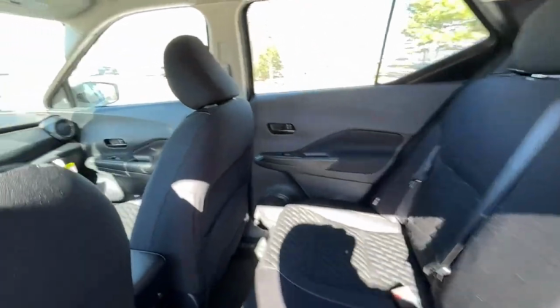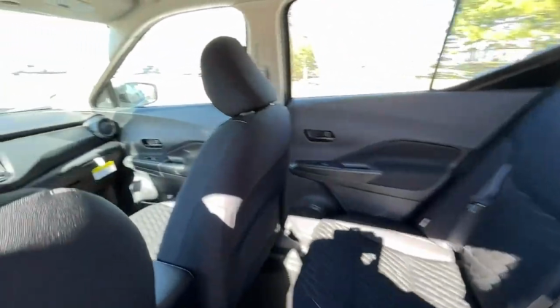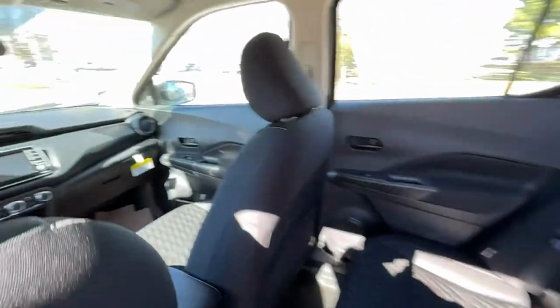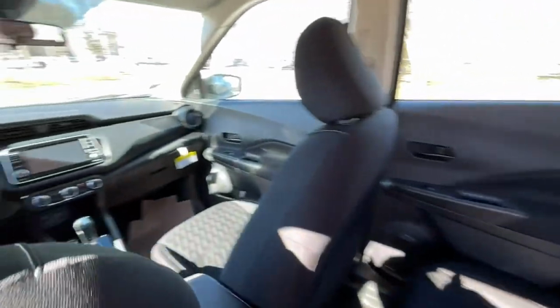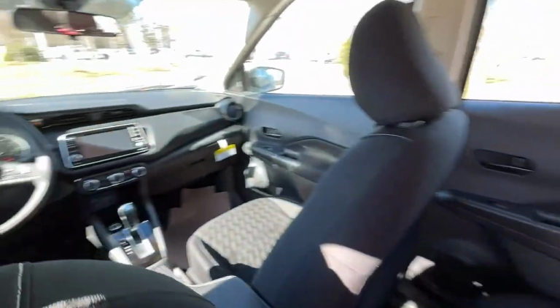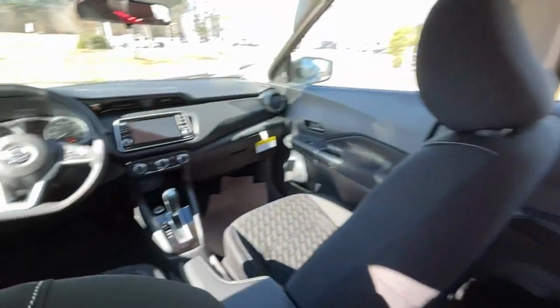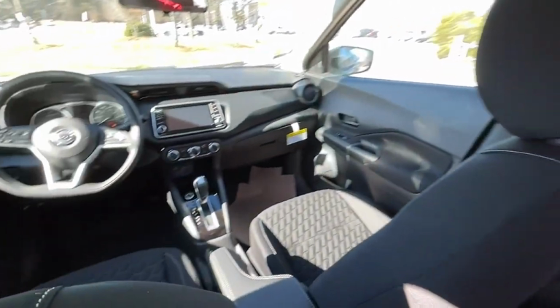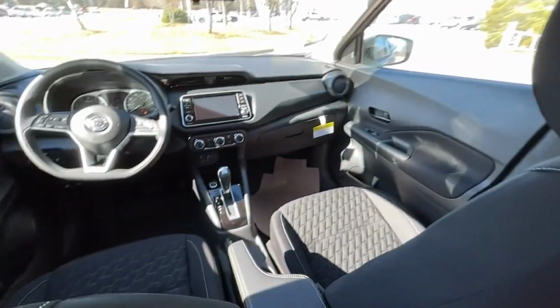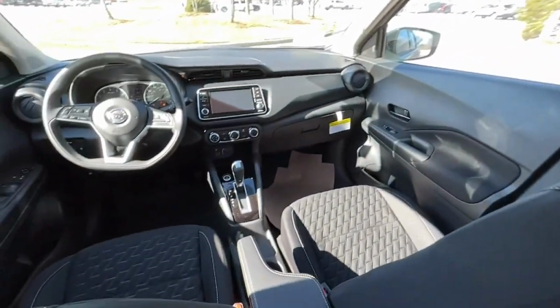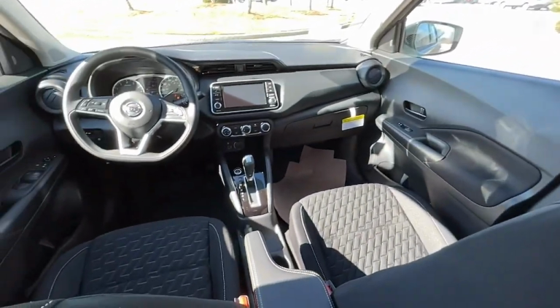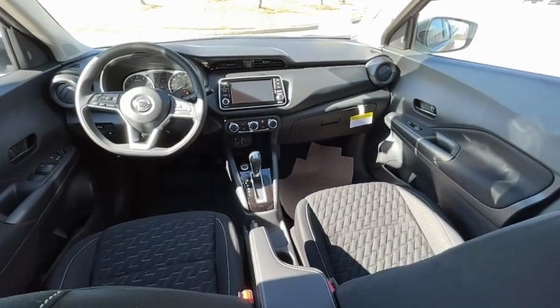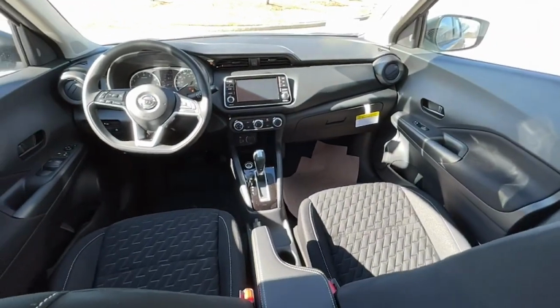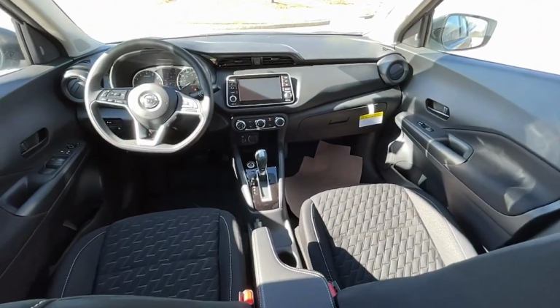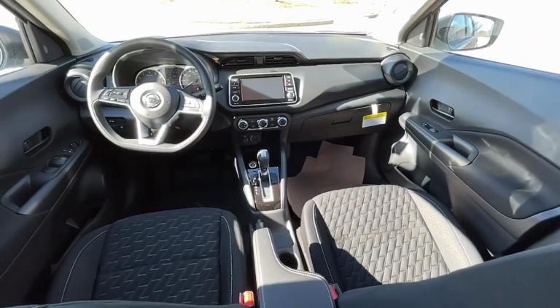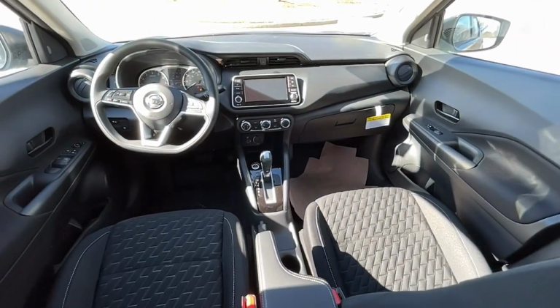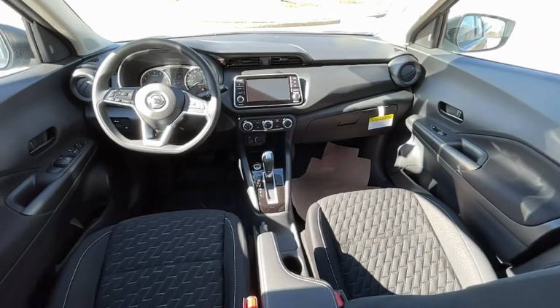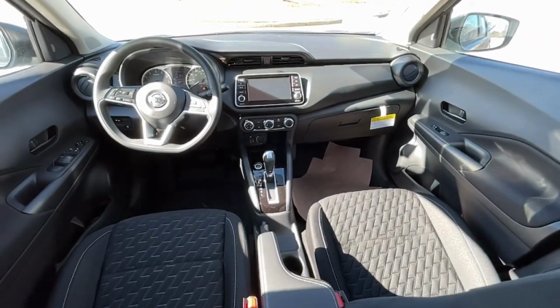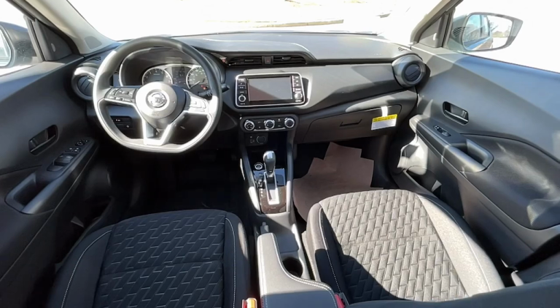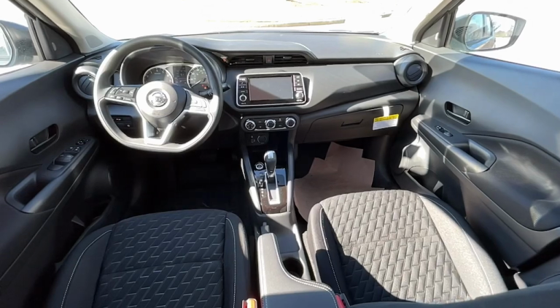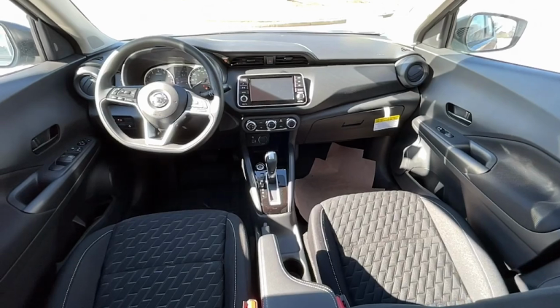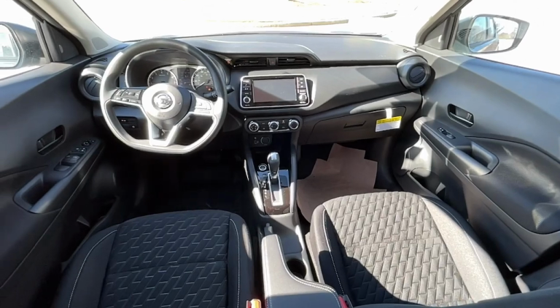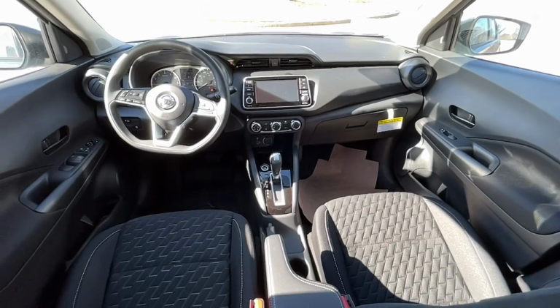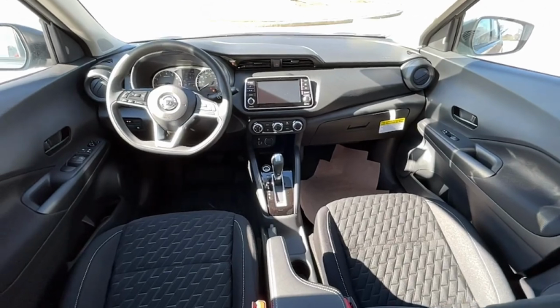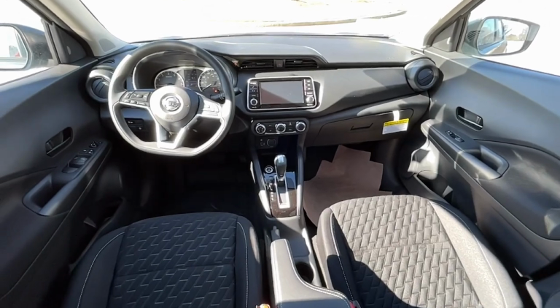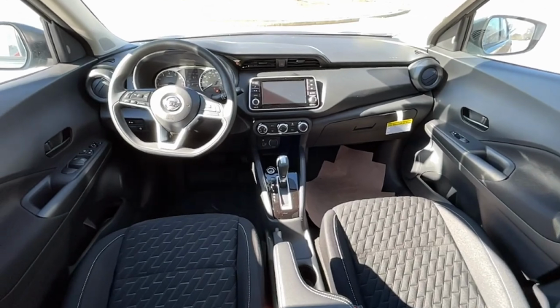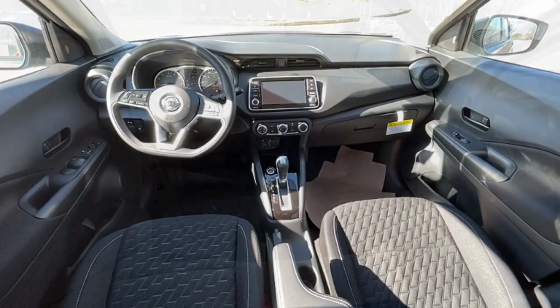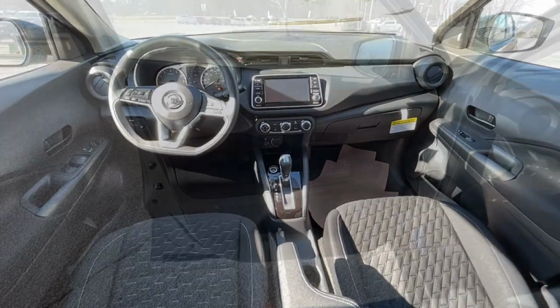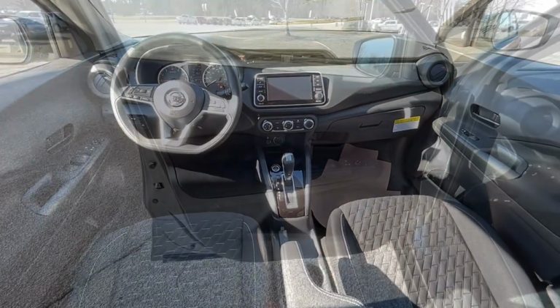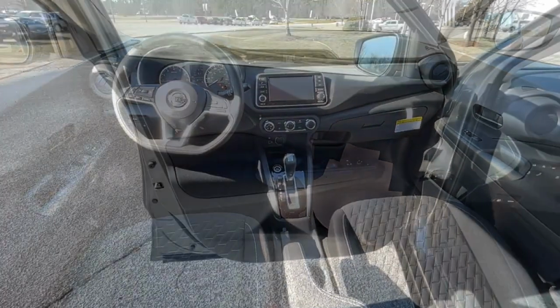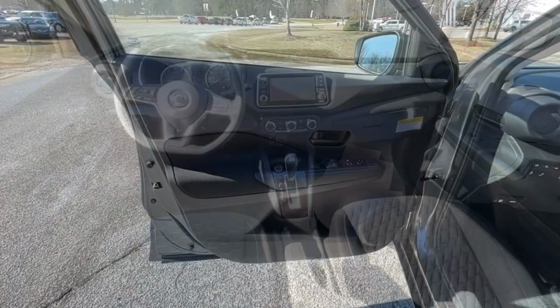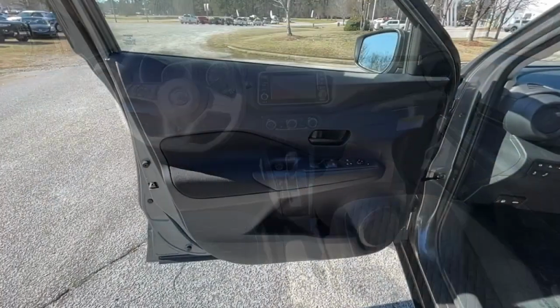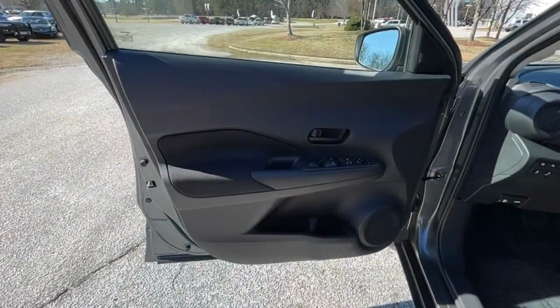Our team will give you an outstanding test drive experience. Stop in today.